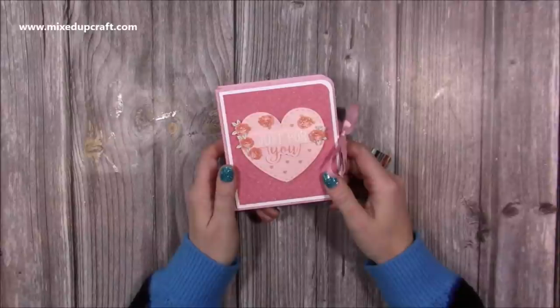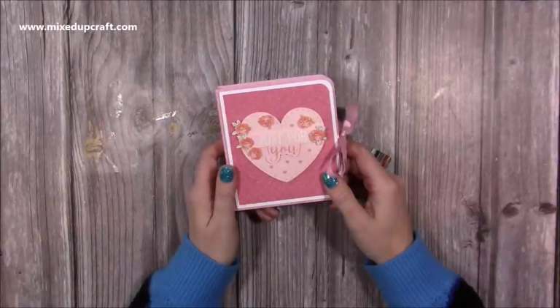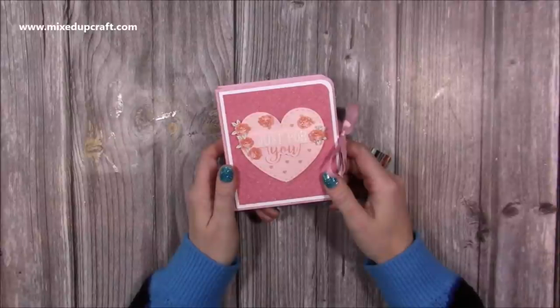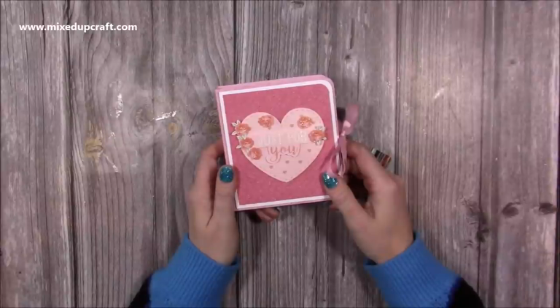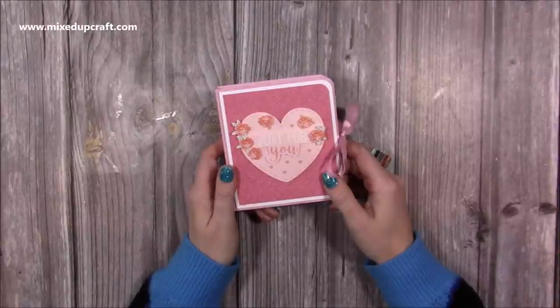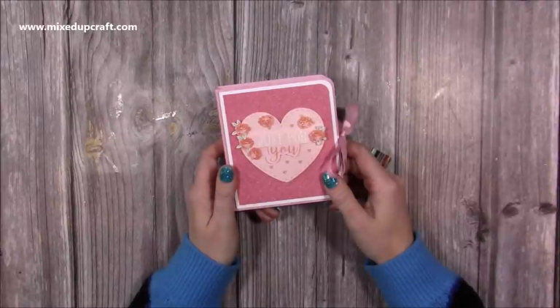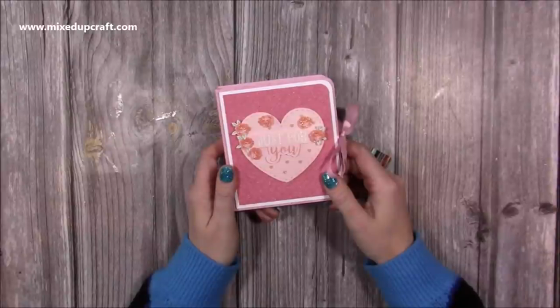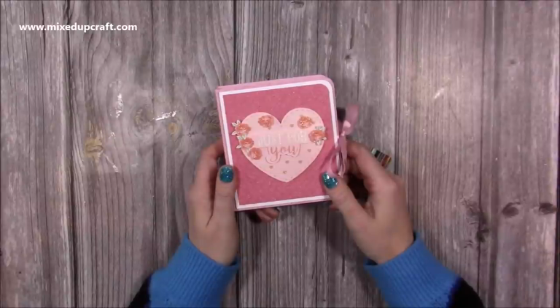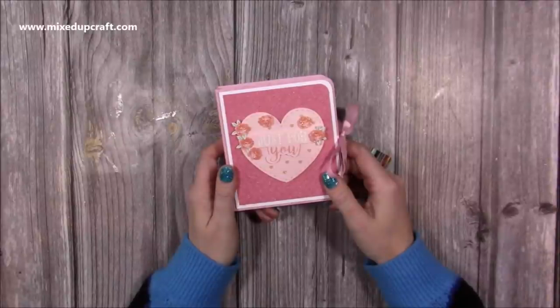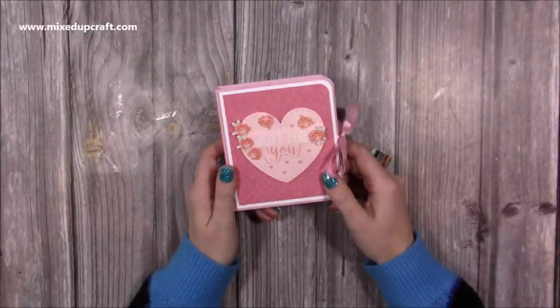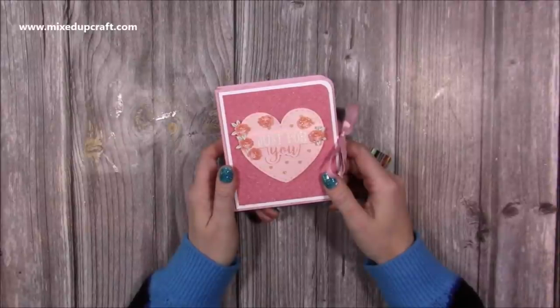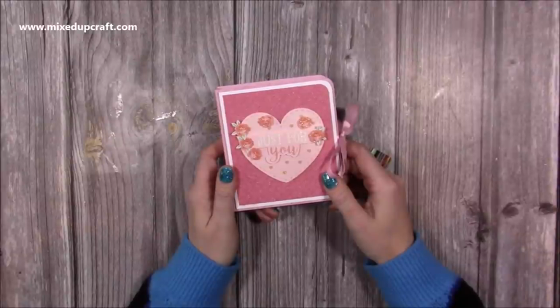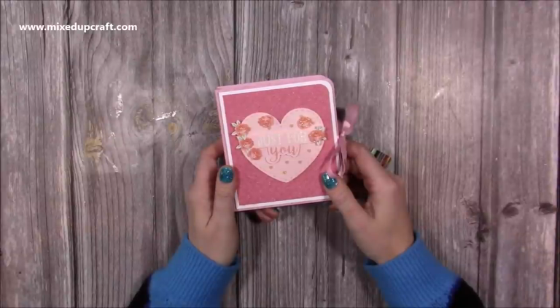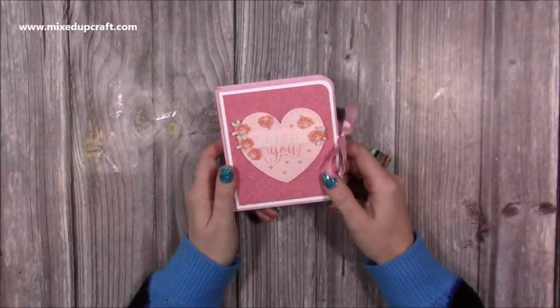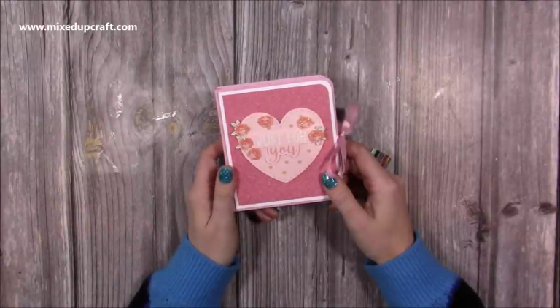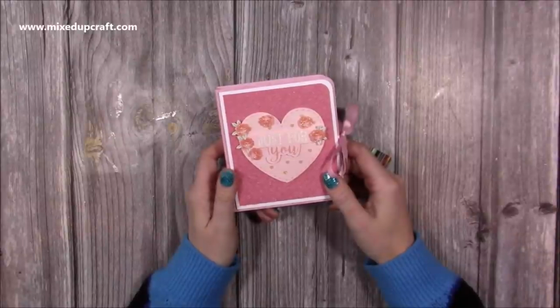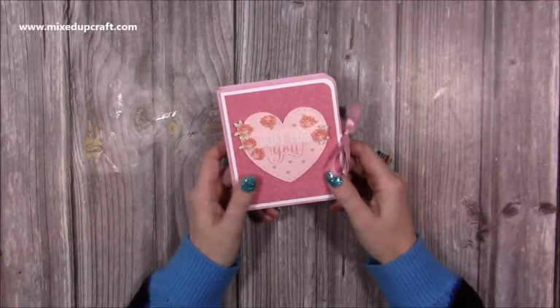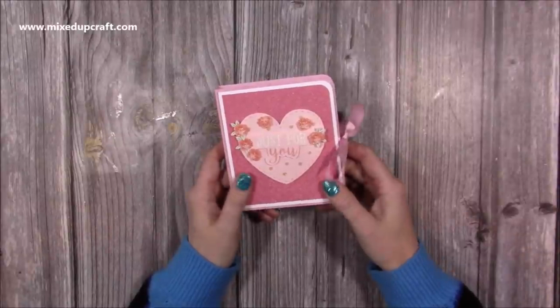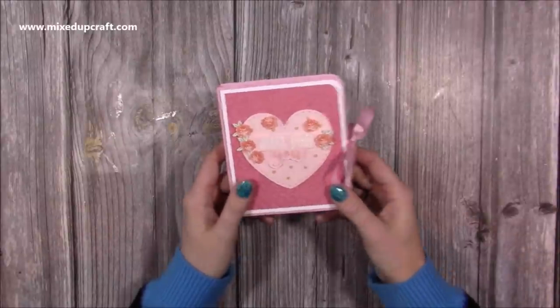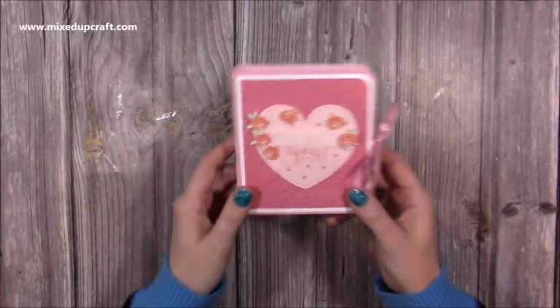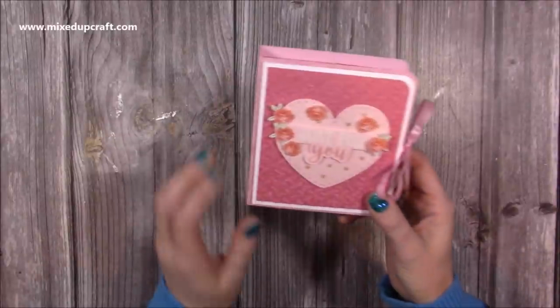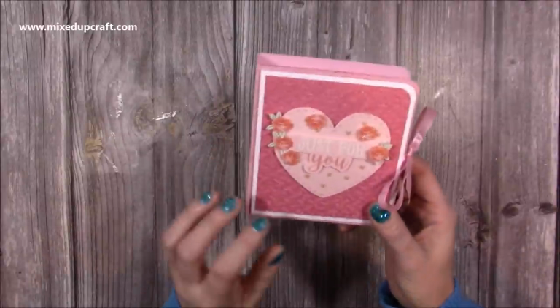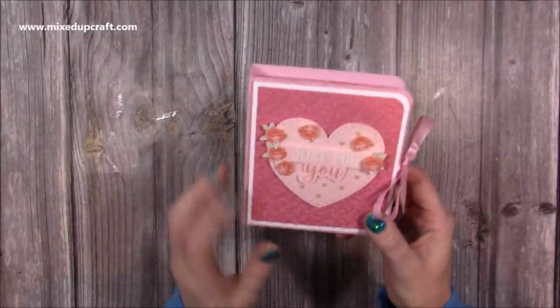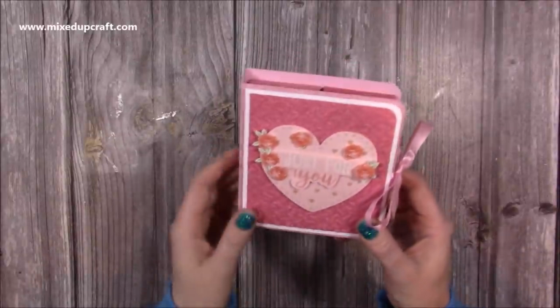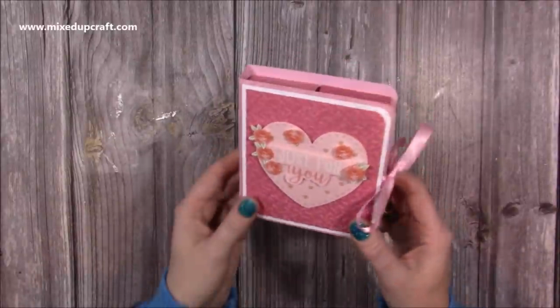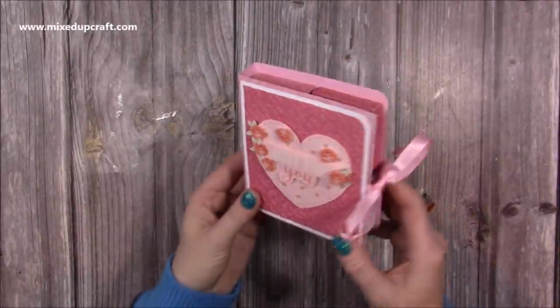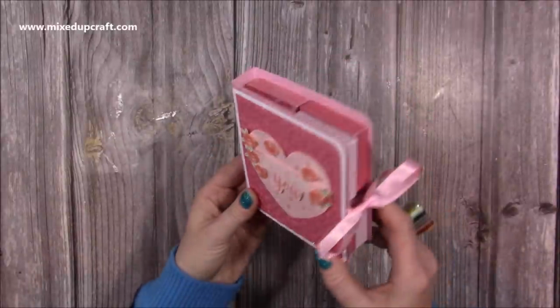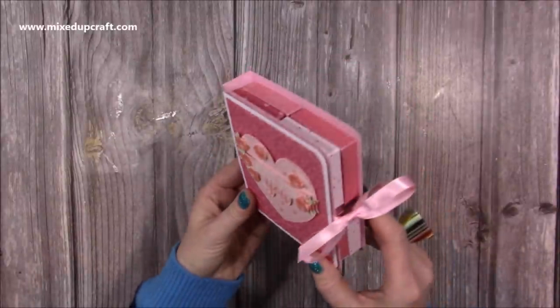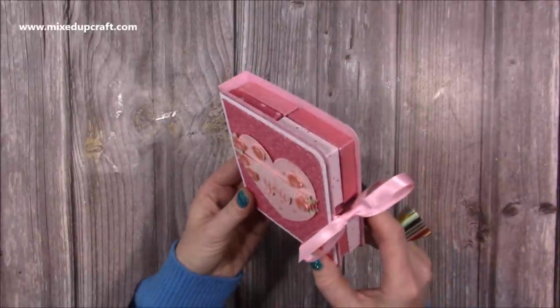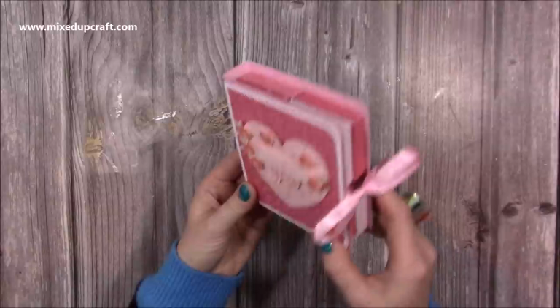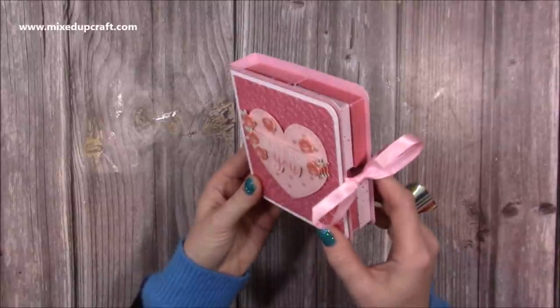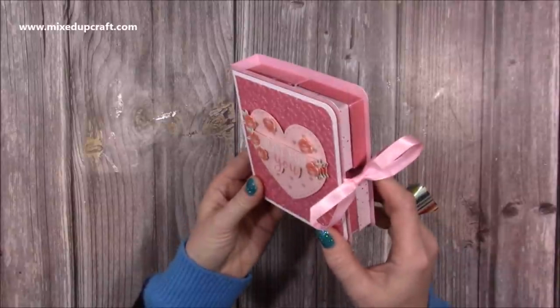Hi everybody, it's Sam from Mixed.Graph. Thank you for watching my tutorial today. I'm going to be showing you how to make this little book of boxes.